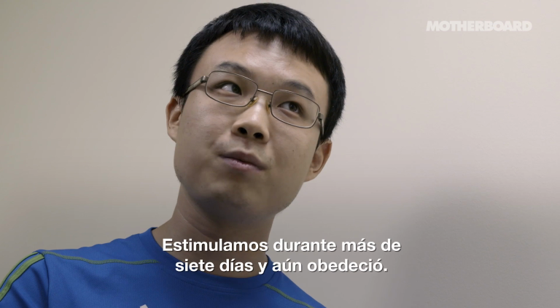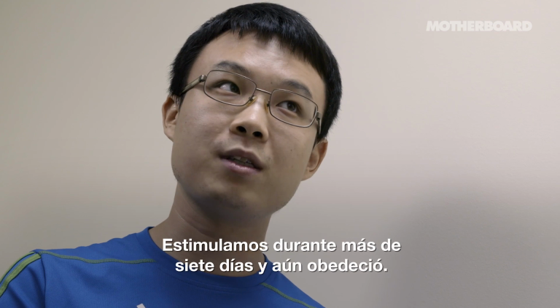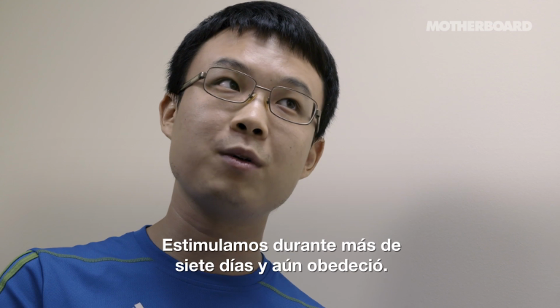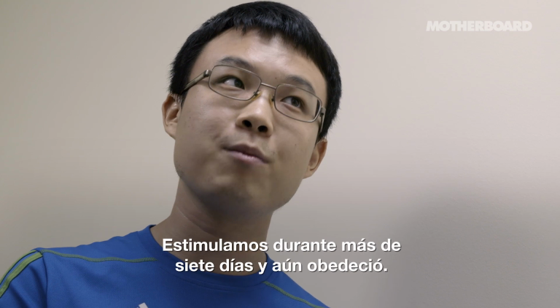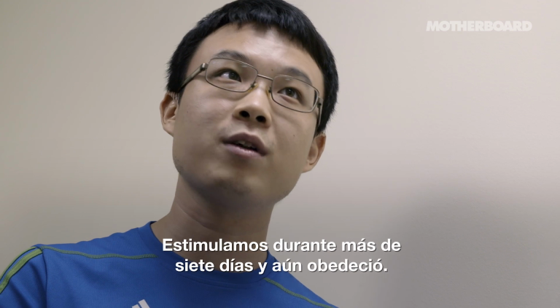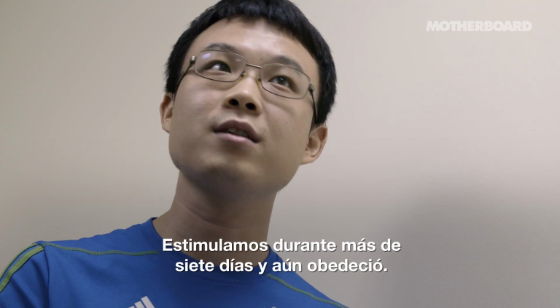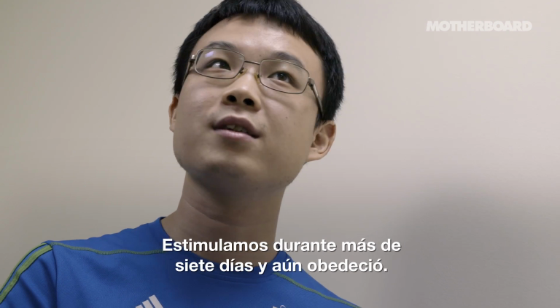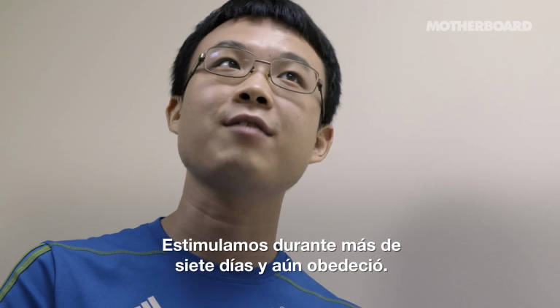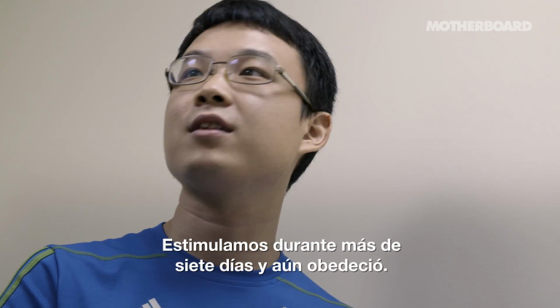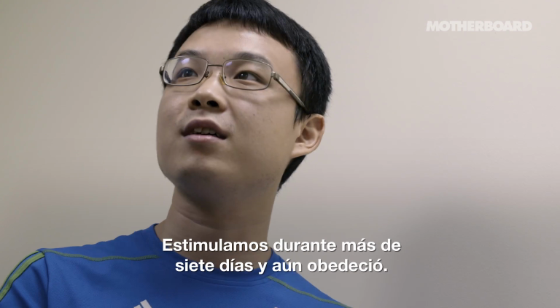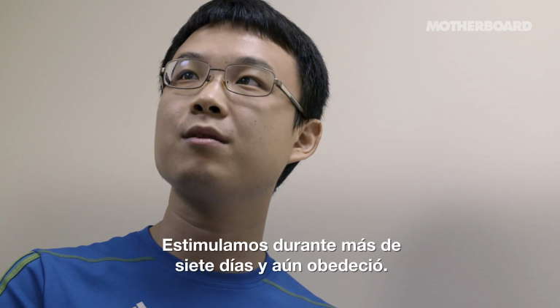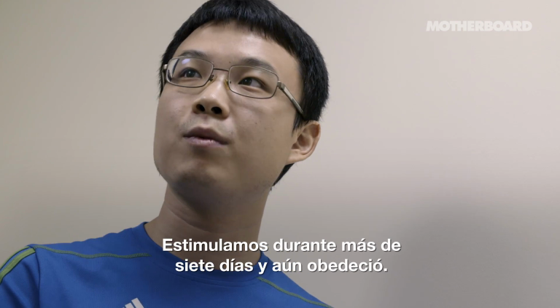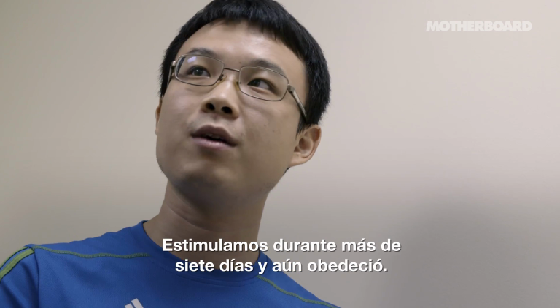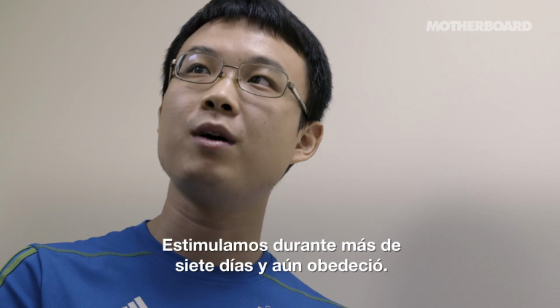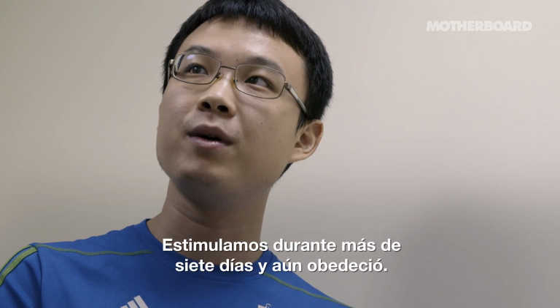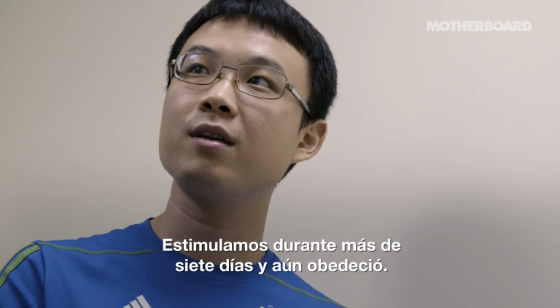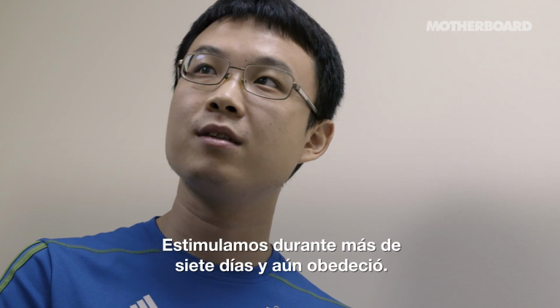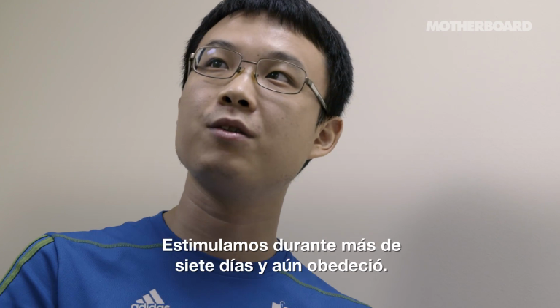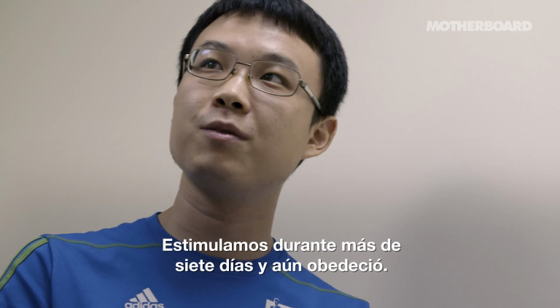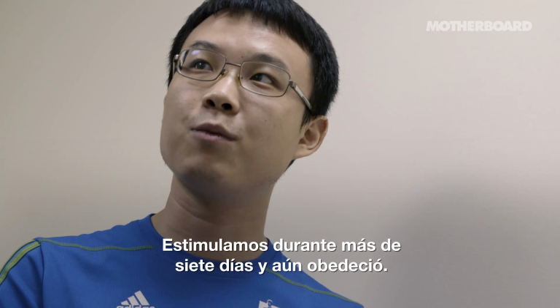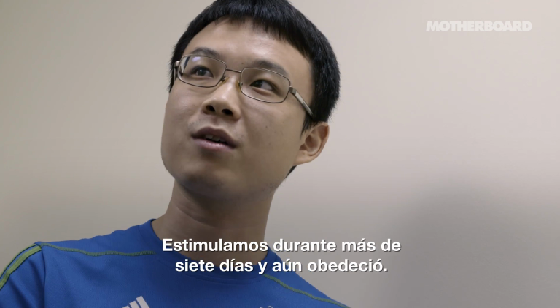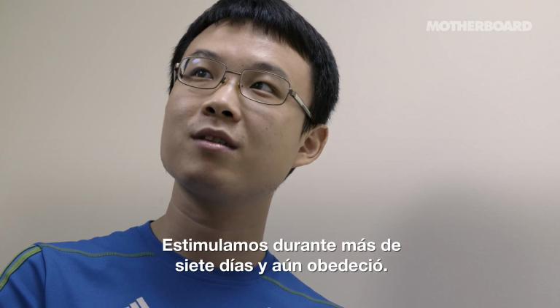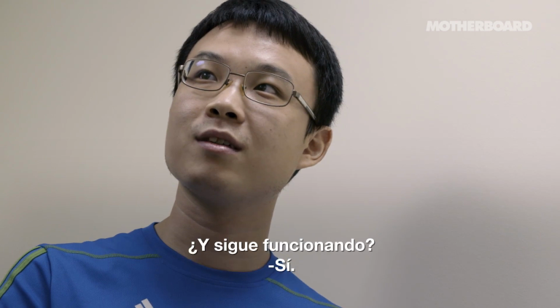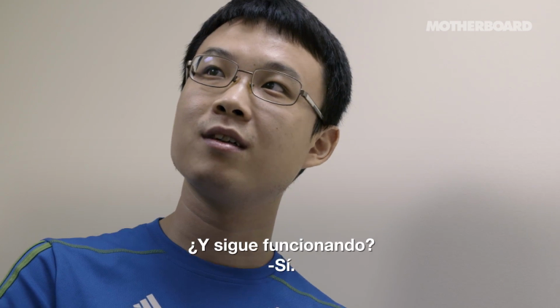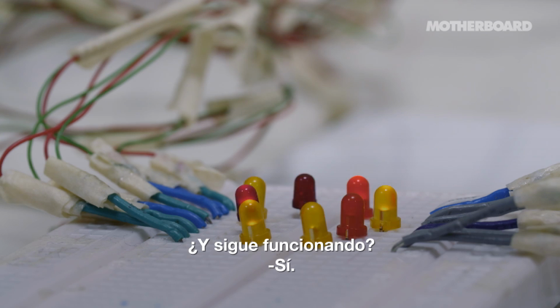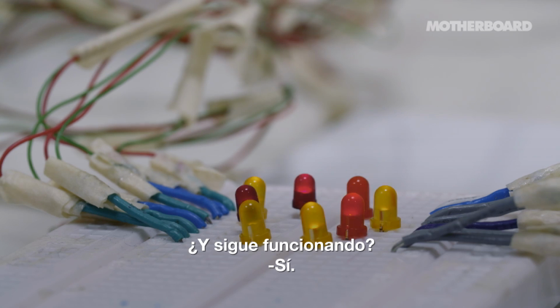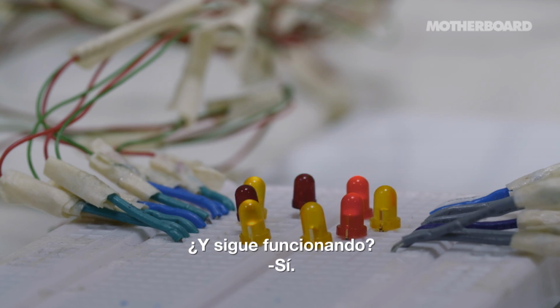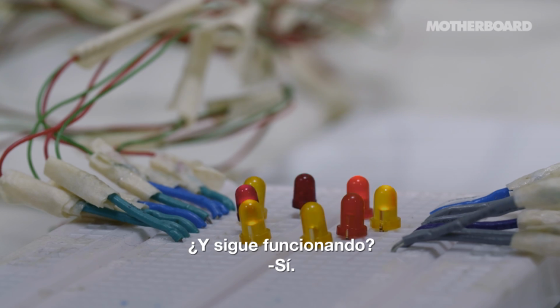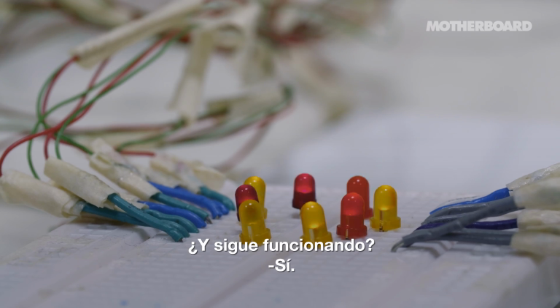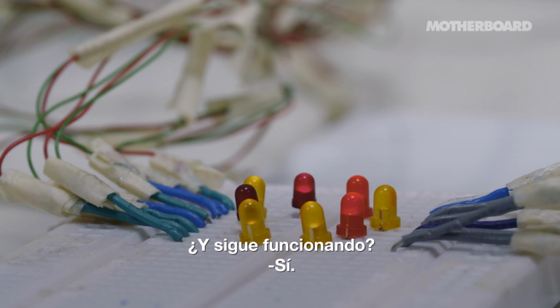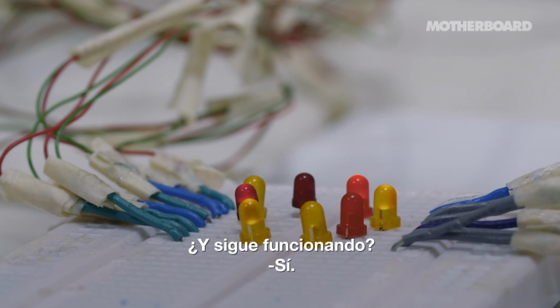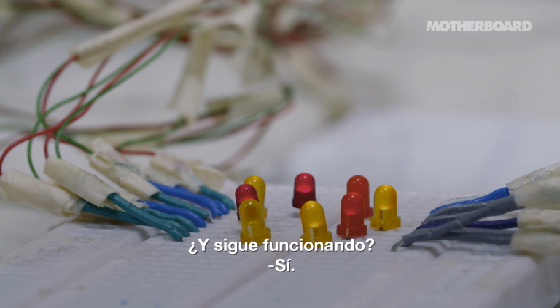We stimulate for more than seven days, more than one week, and it keeps working. Yes.